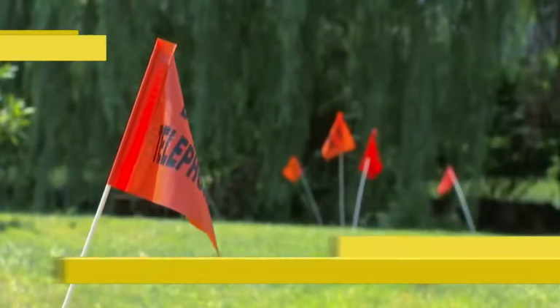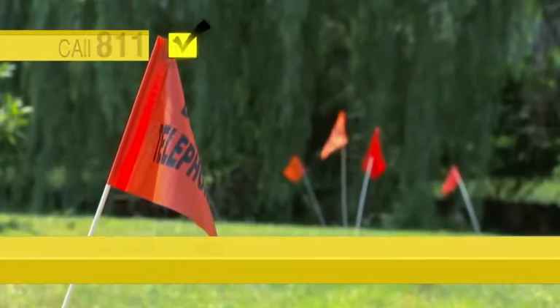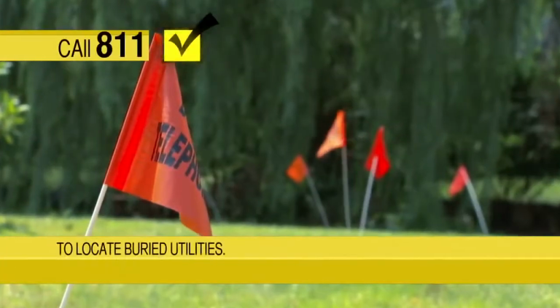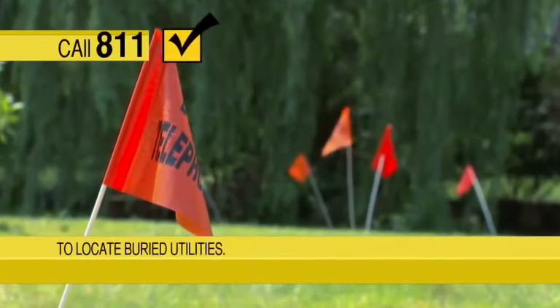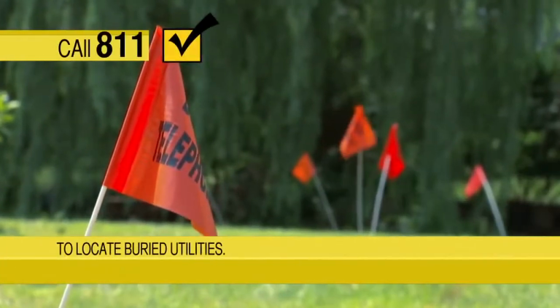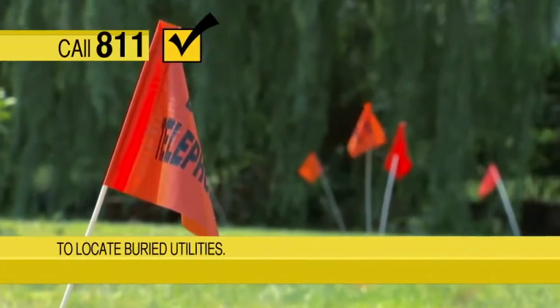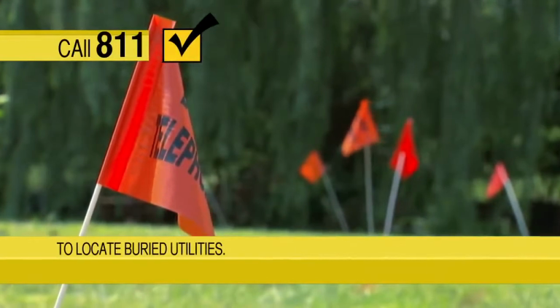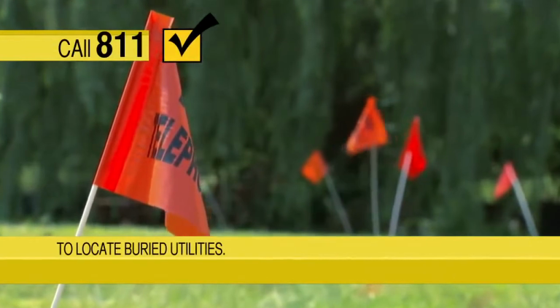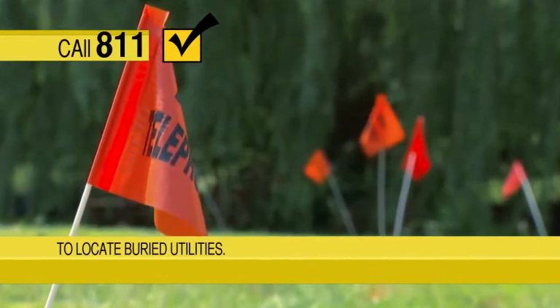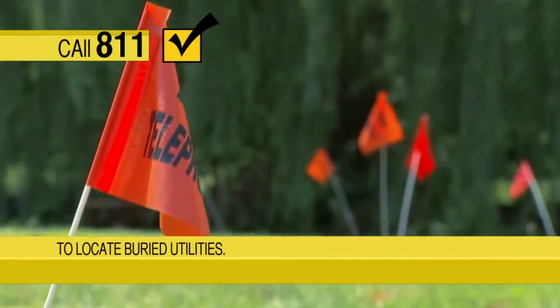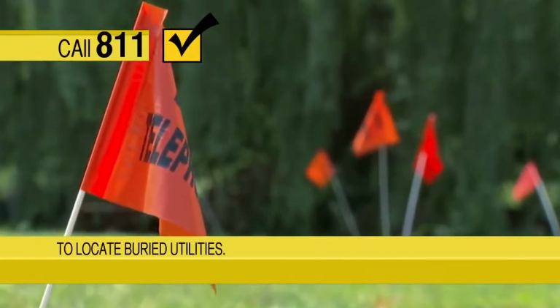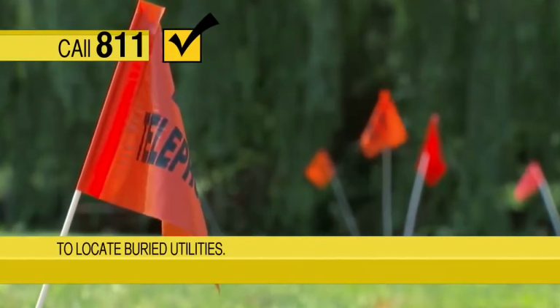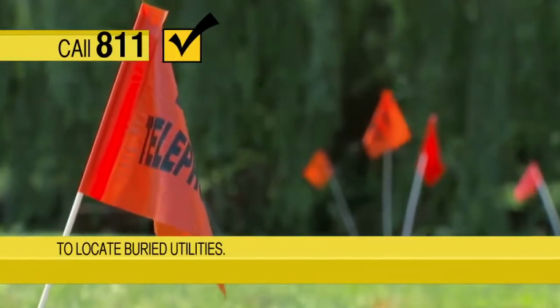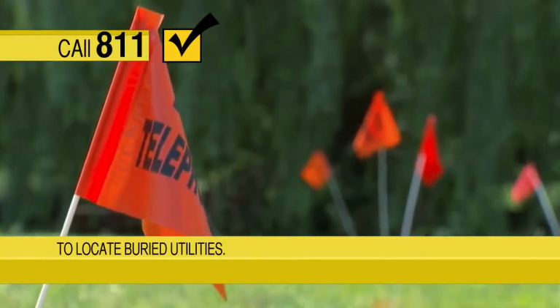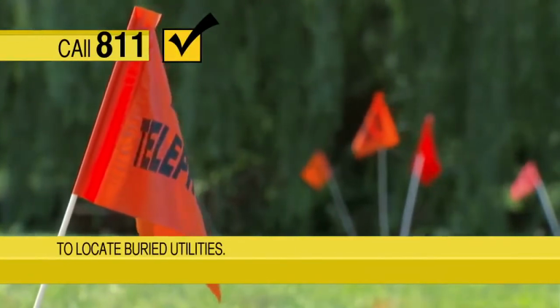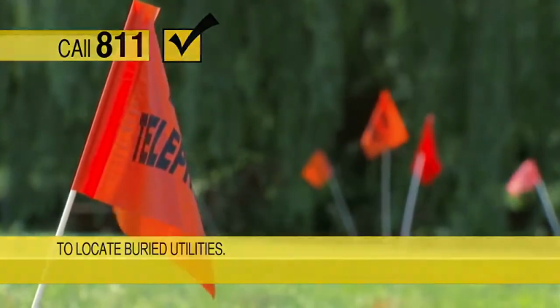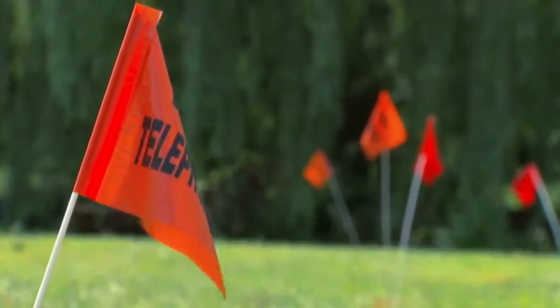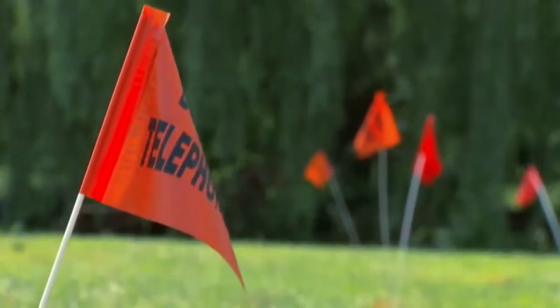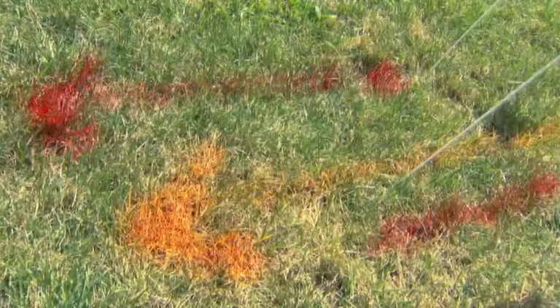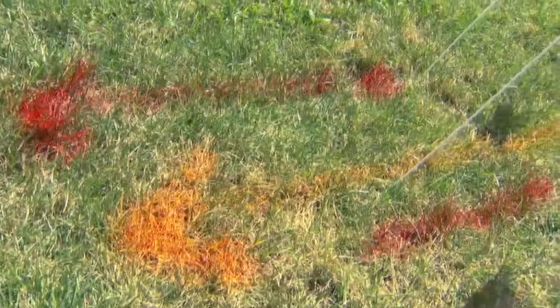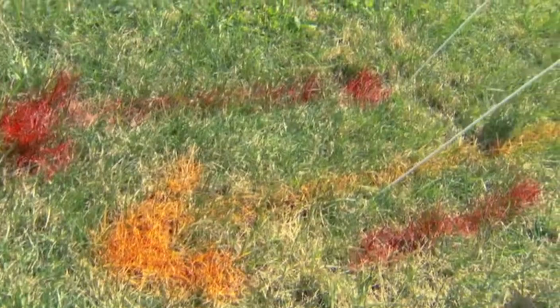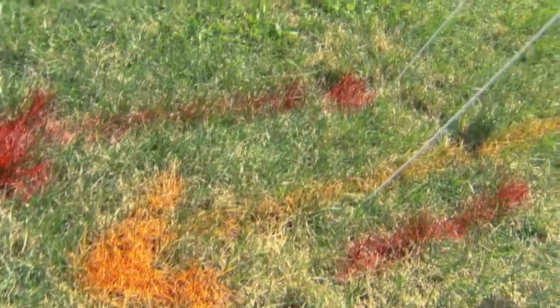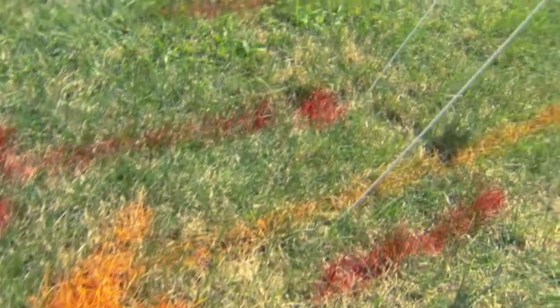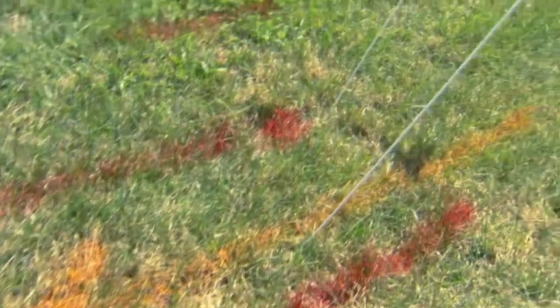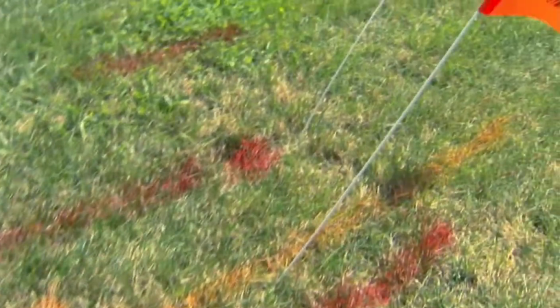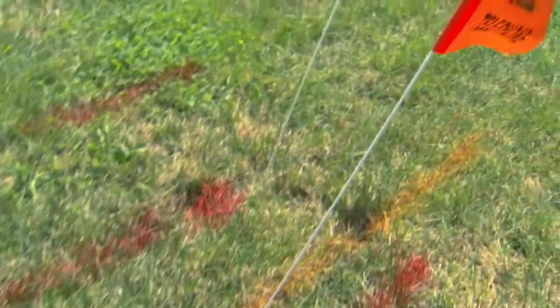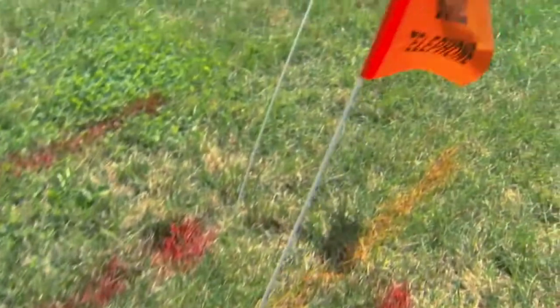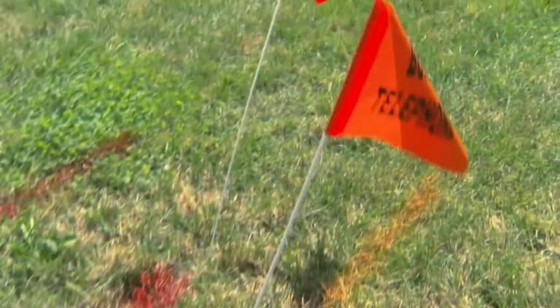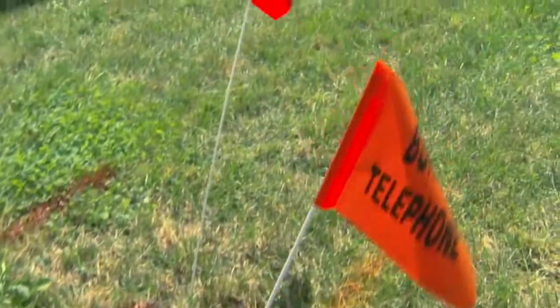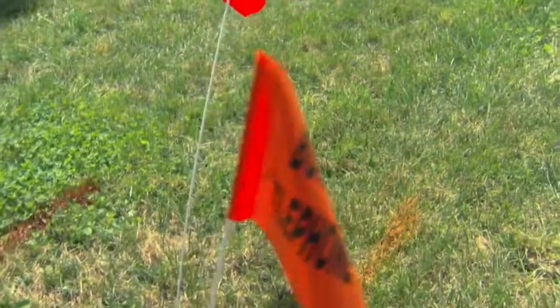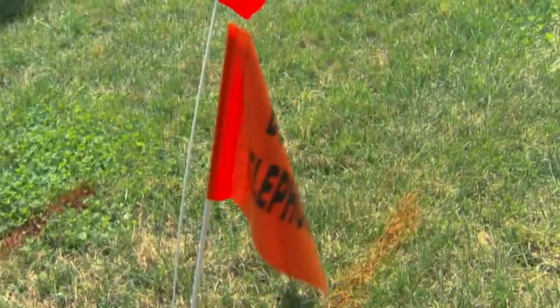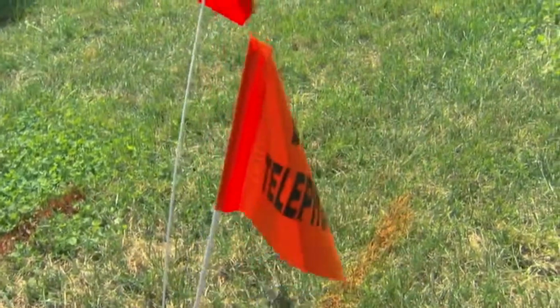Before you begin a project that involves digging, call 811 to be connected to your local utility company. They'll mark any utility lines for you.